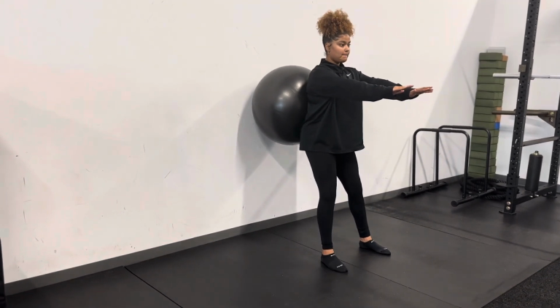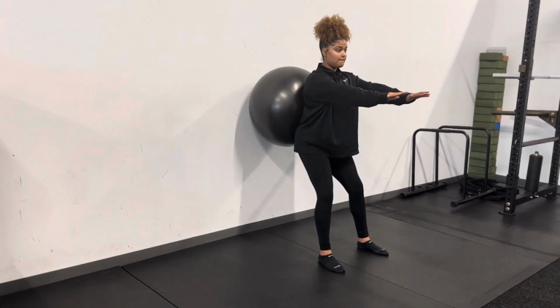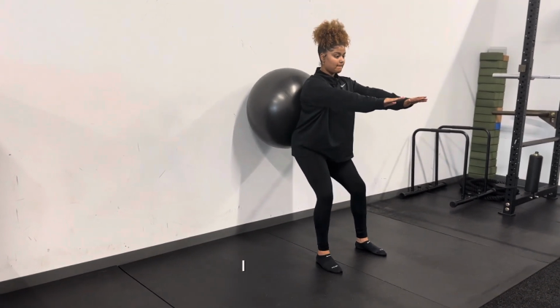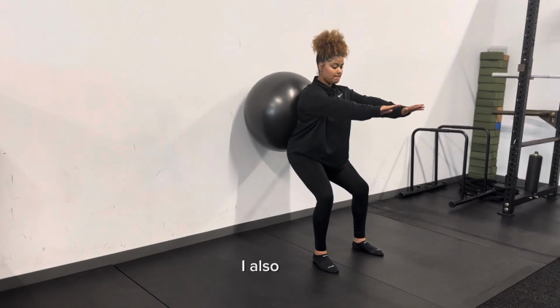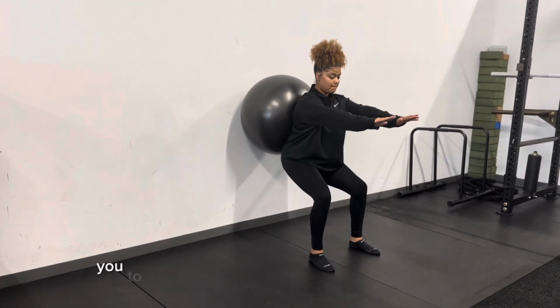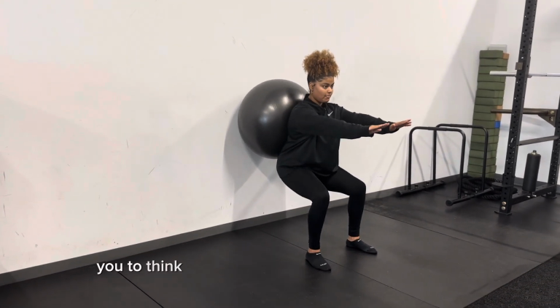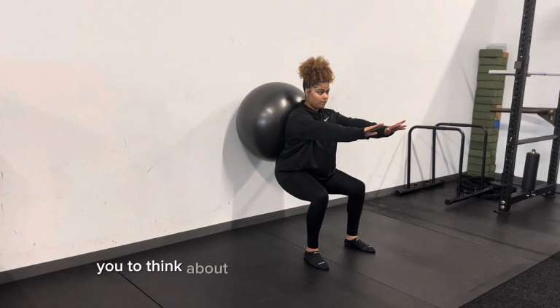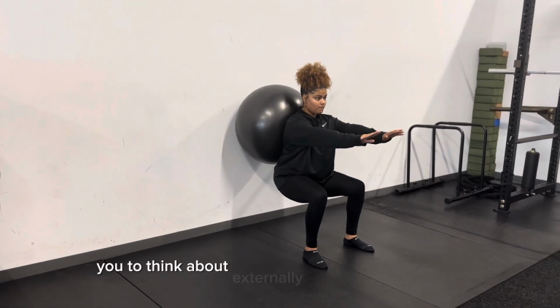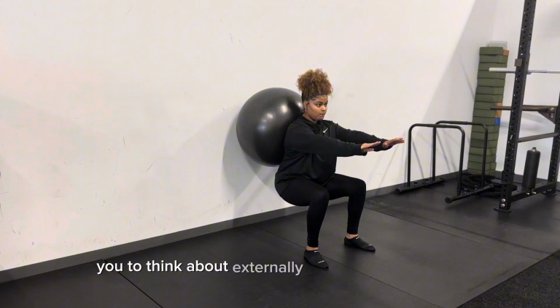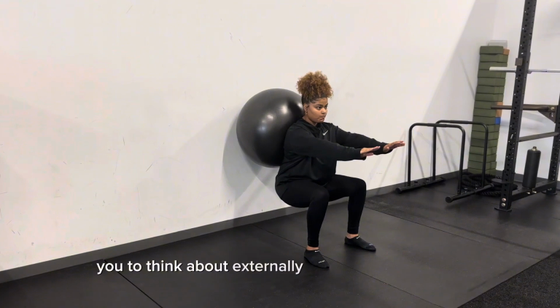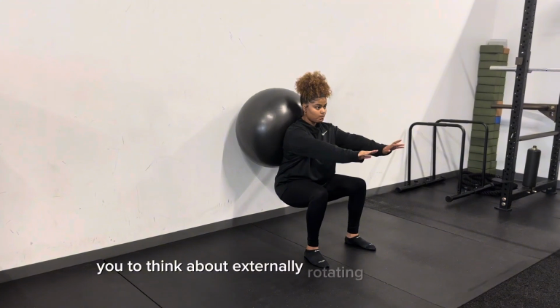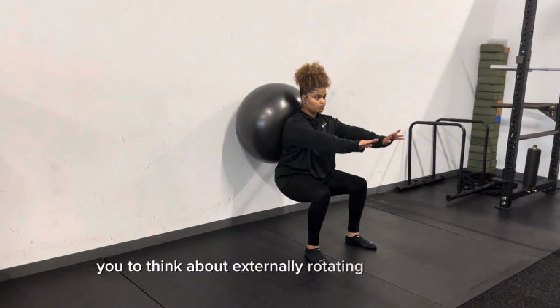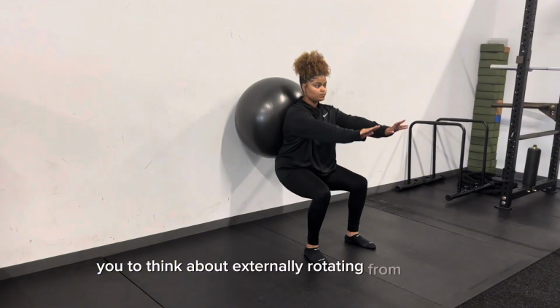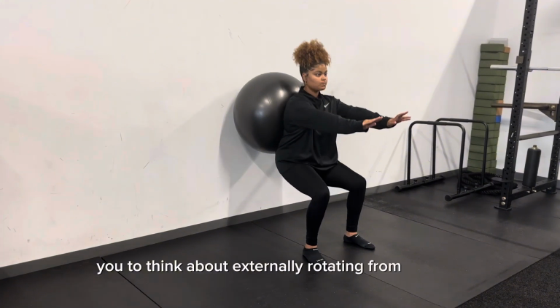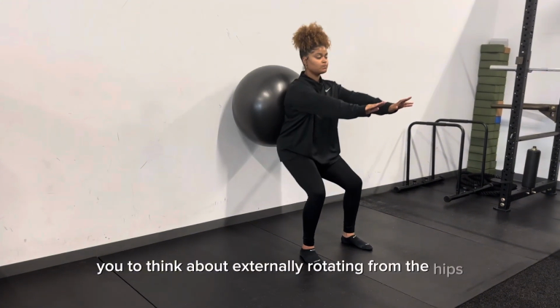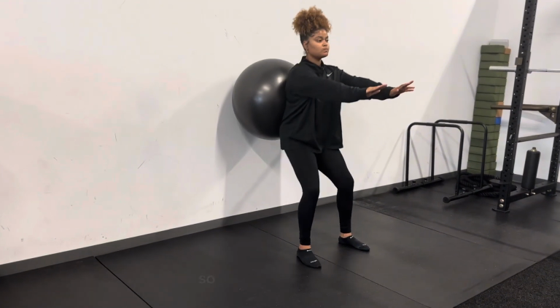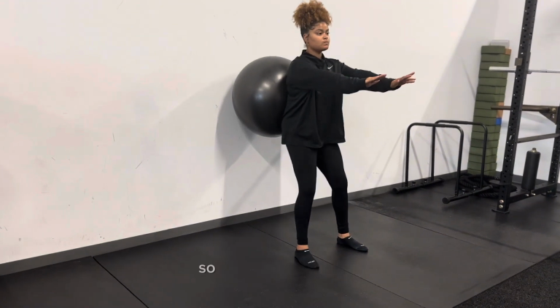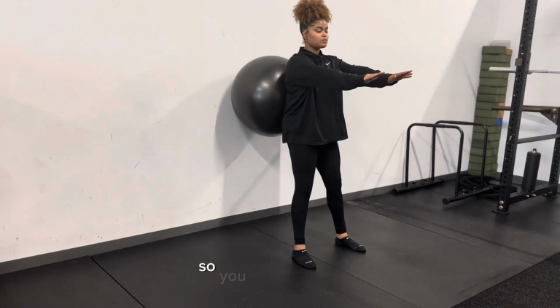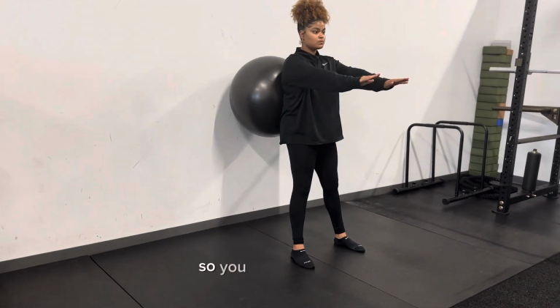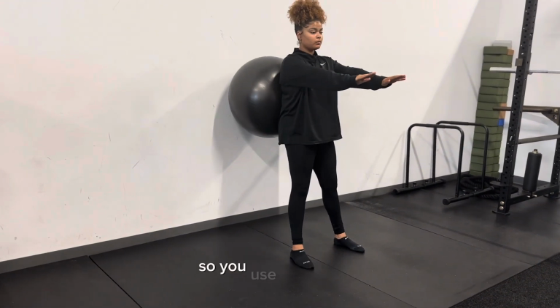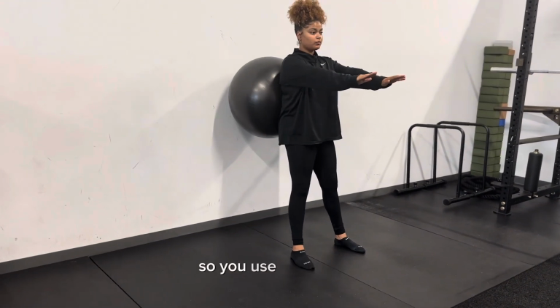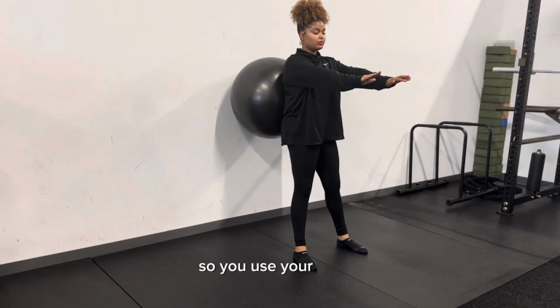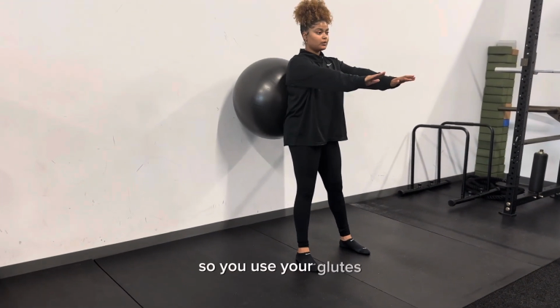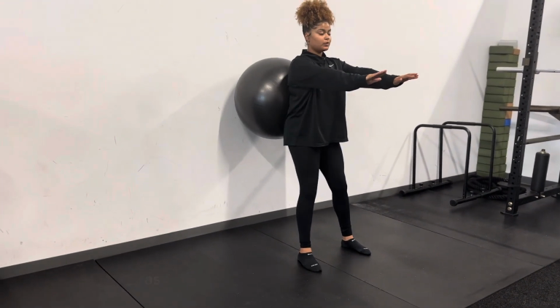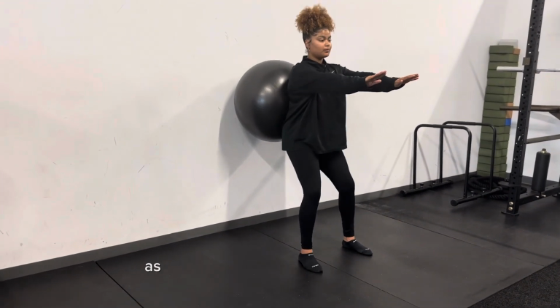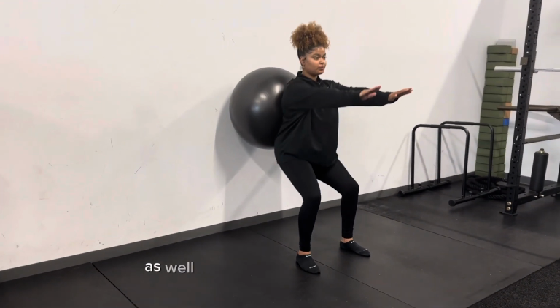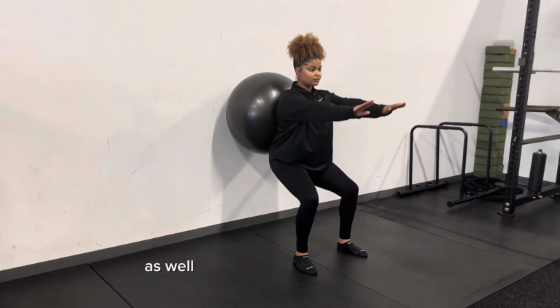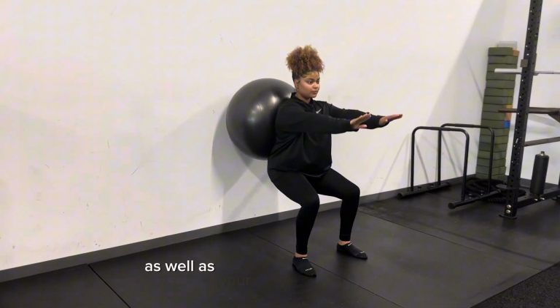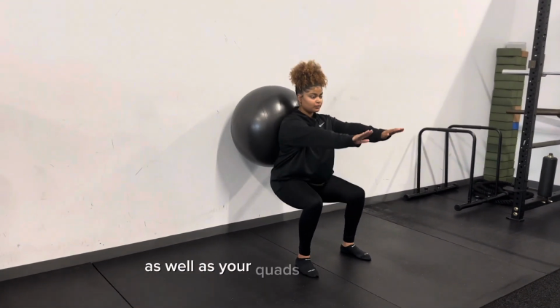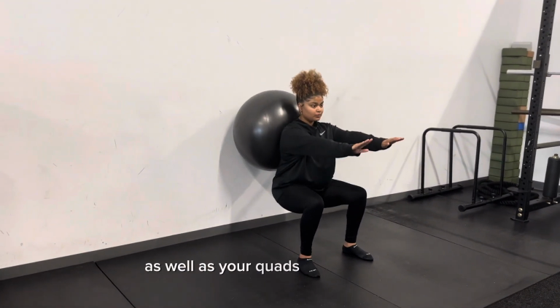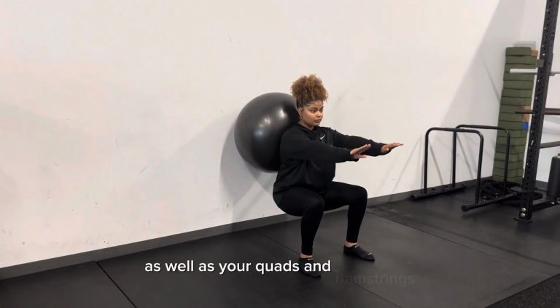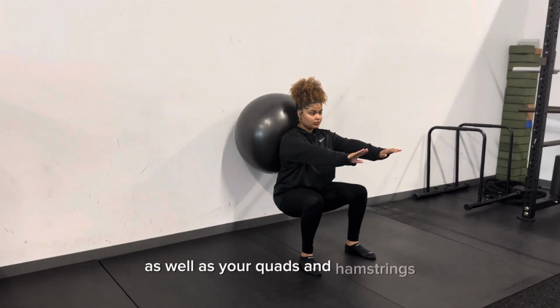Also think about externally rotating from the hips so you use your glutes as well as your quads and hamstrings.